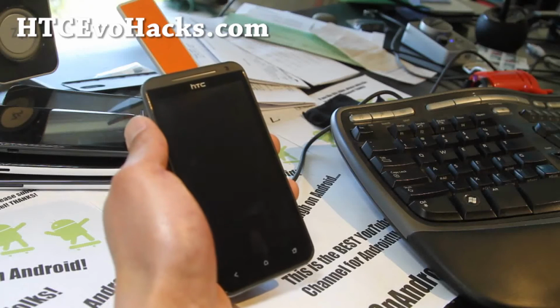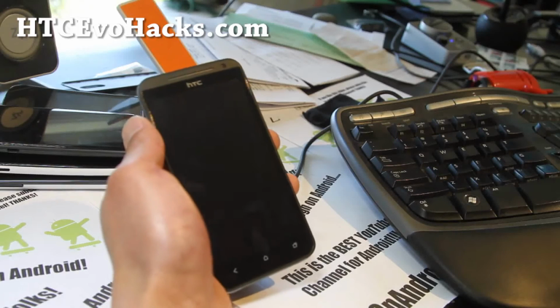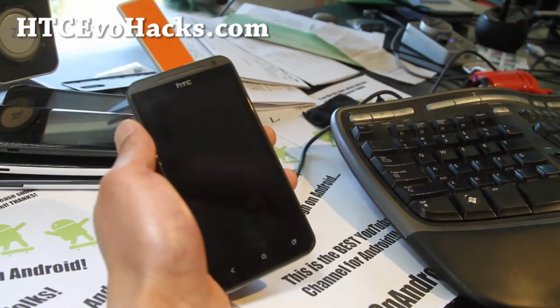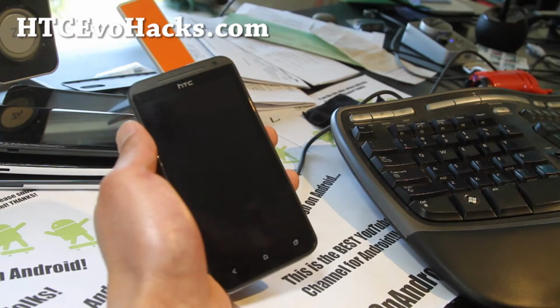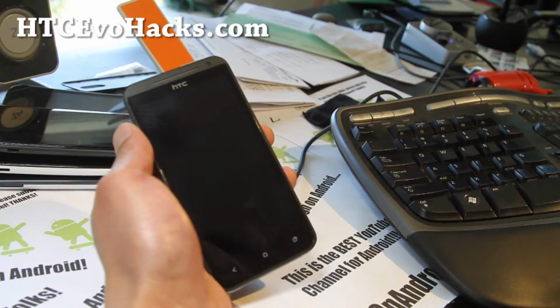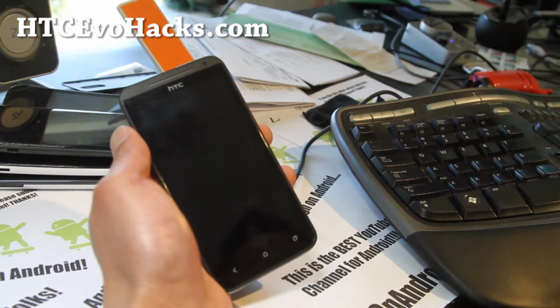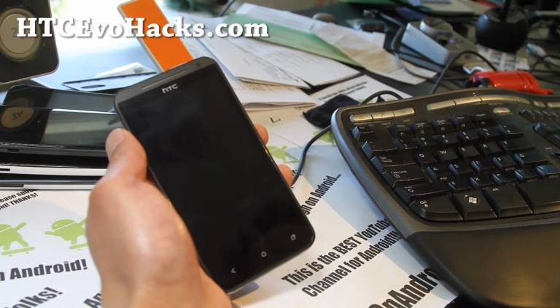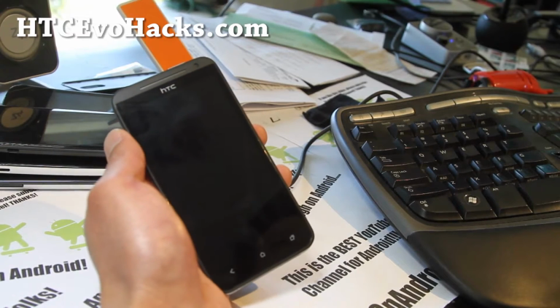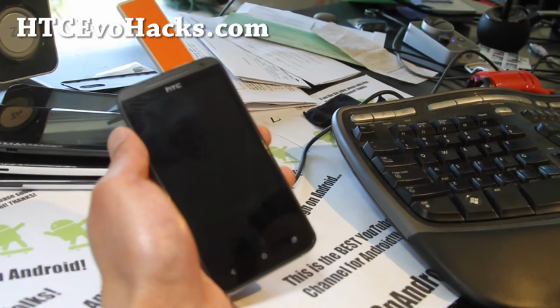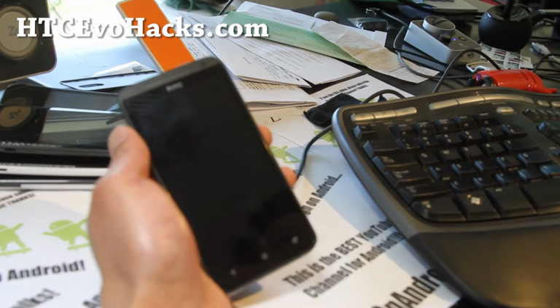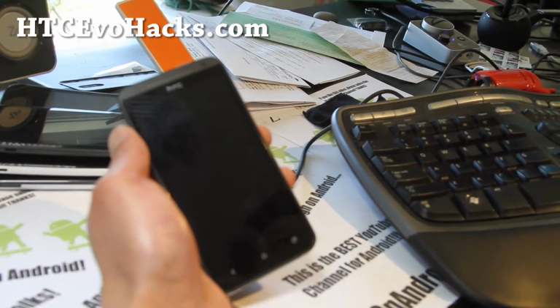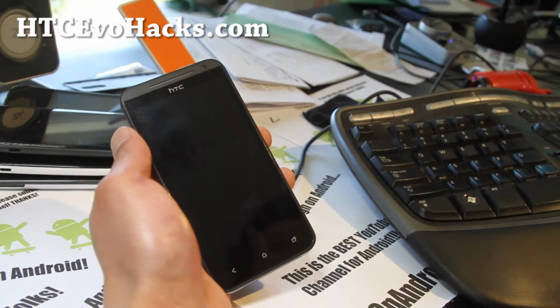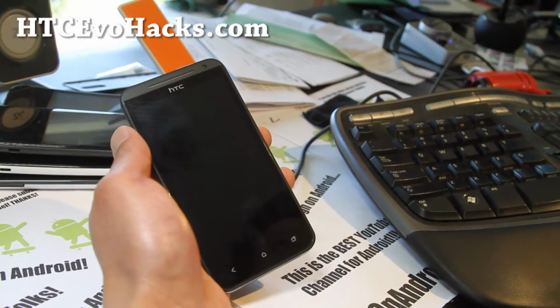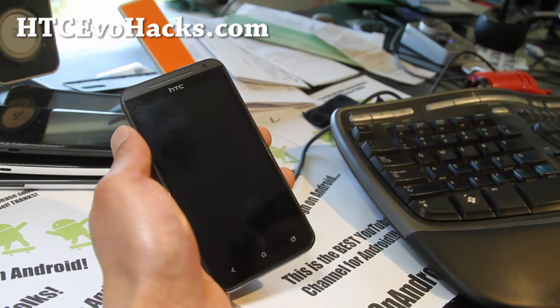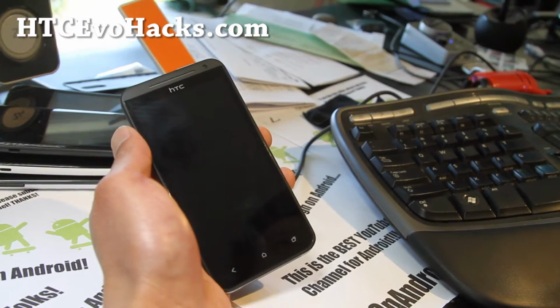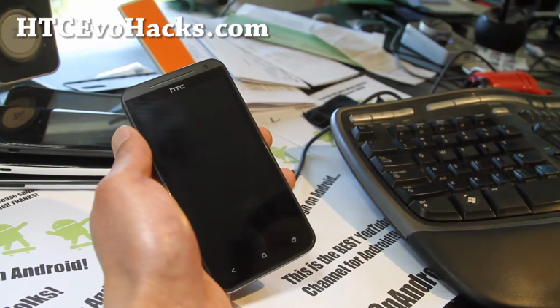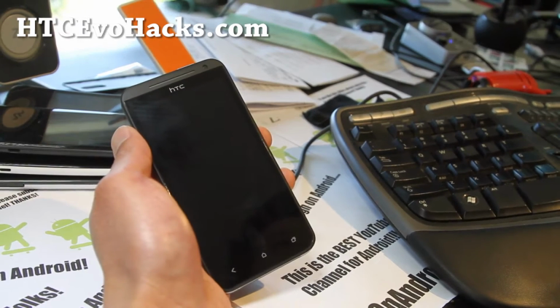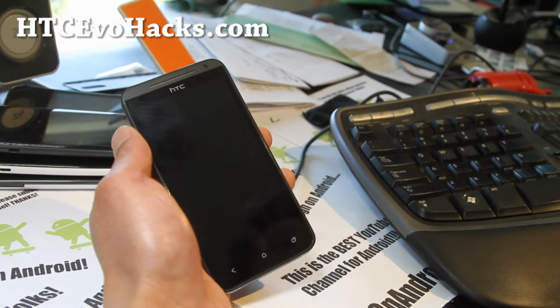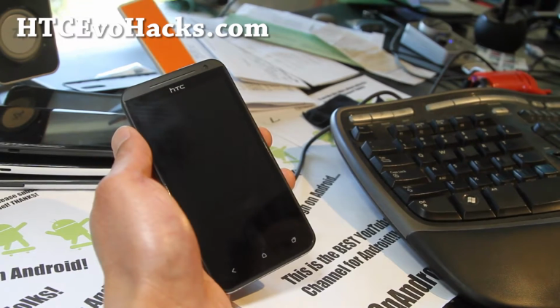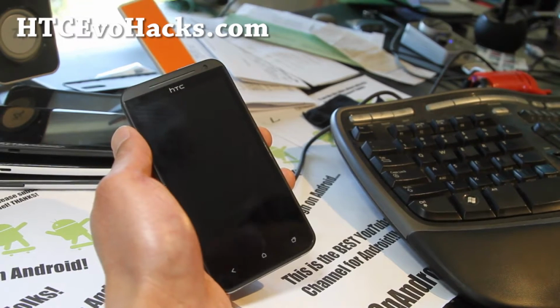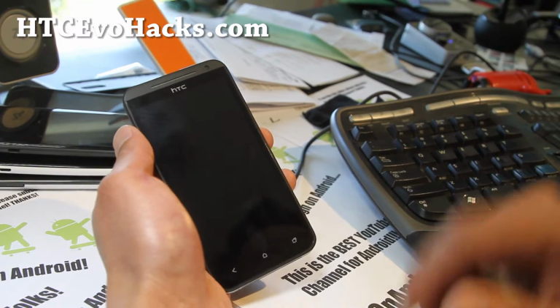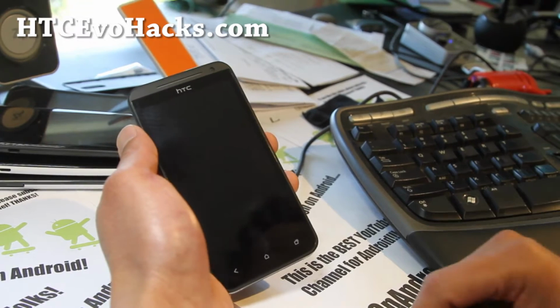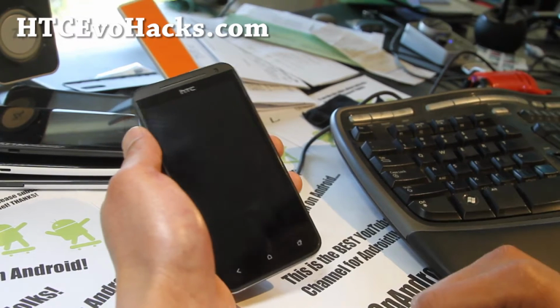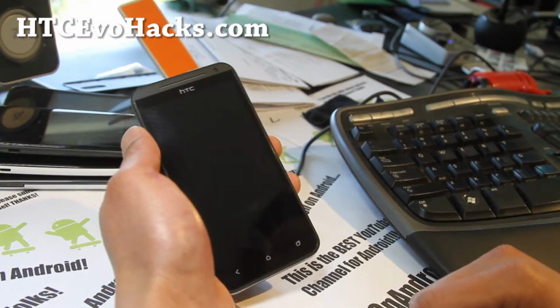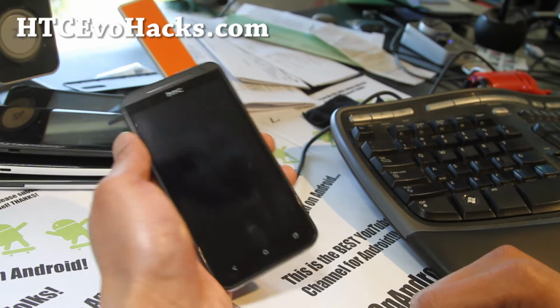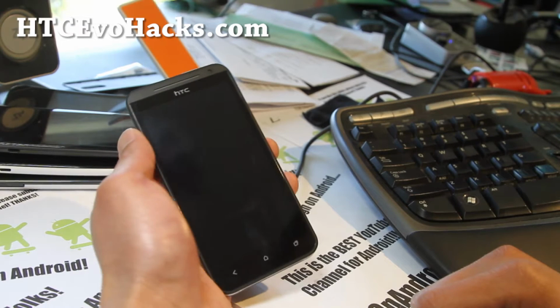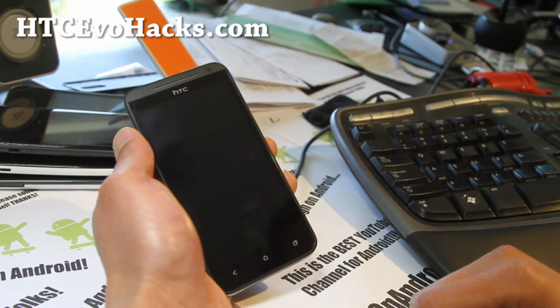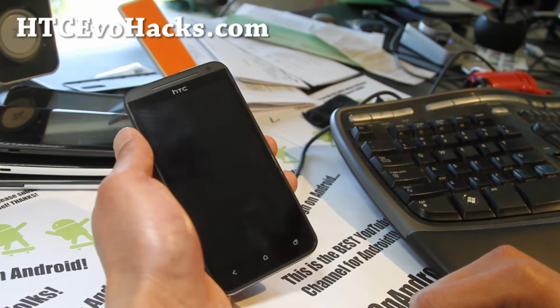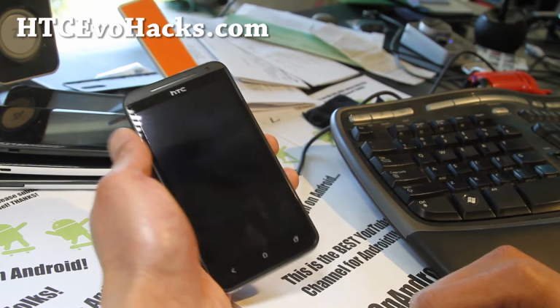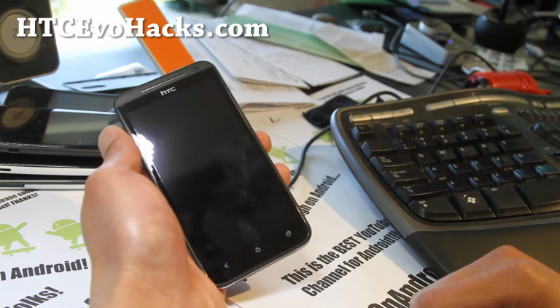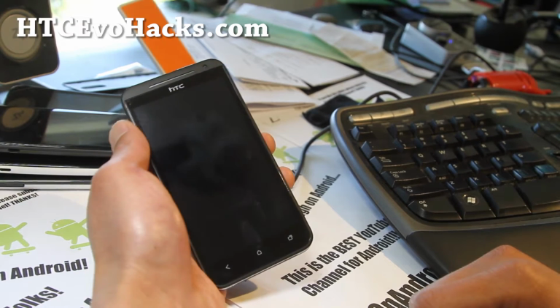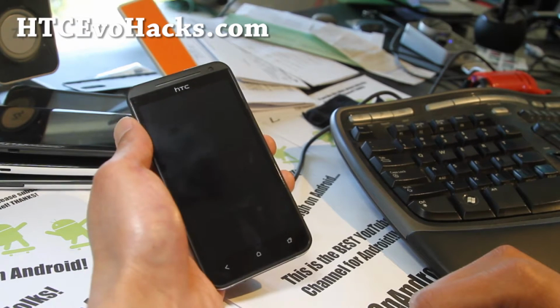Hi all folks, this is Max from HiOnAndroid.com and HTCEvoHacks.com.